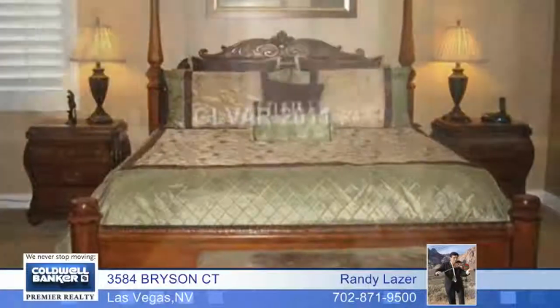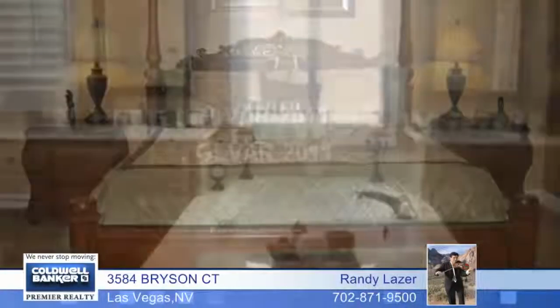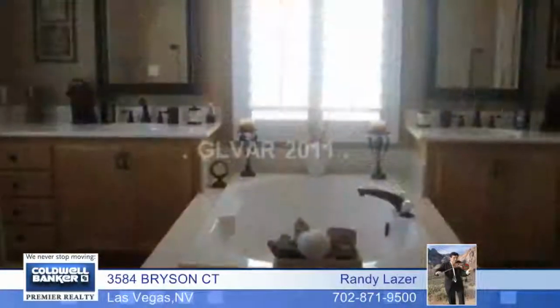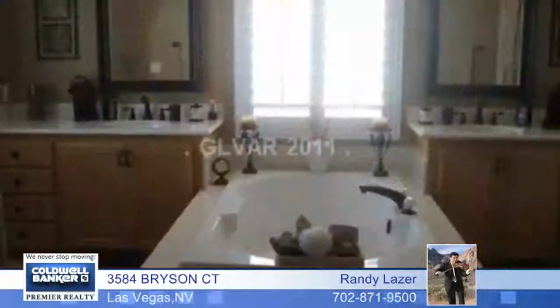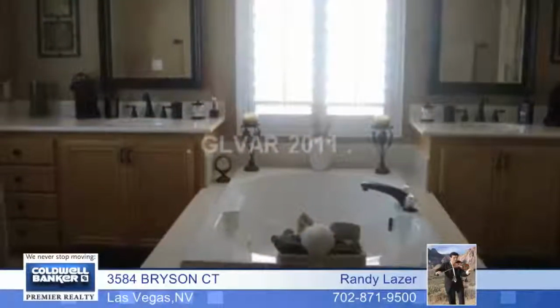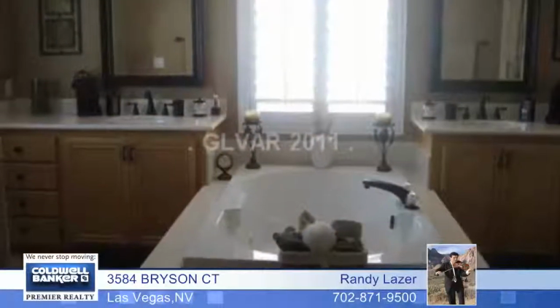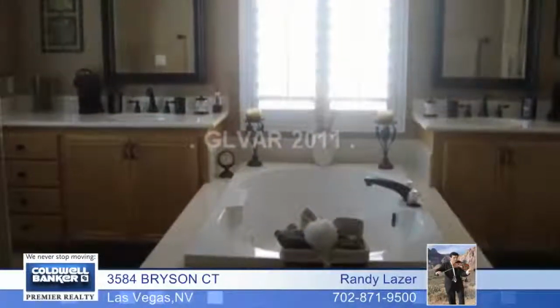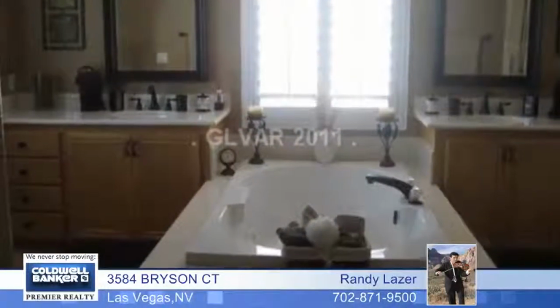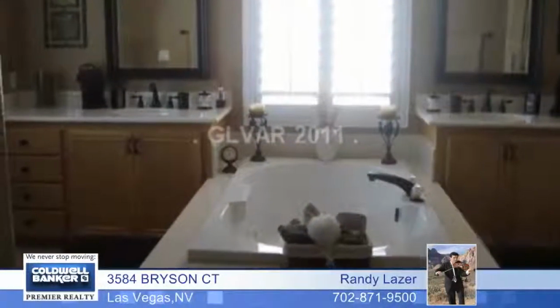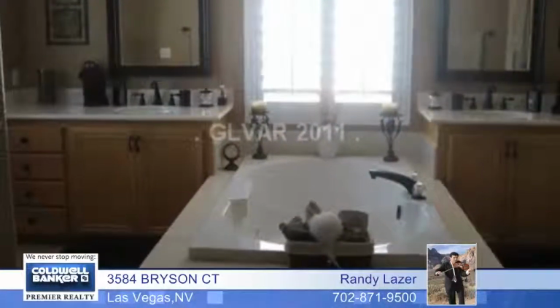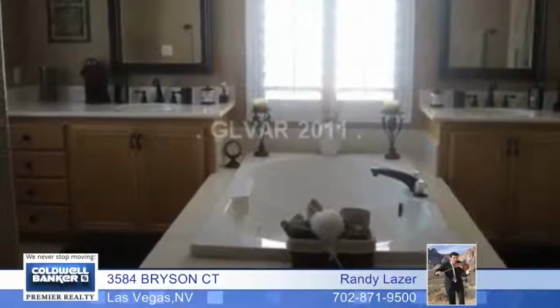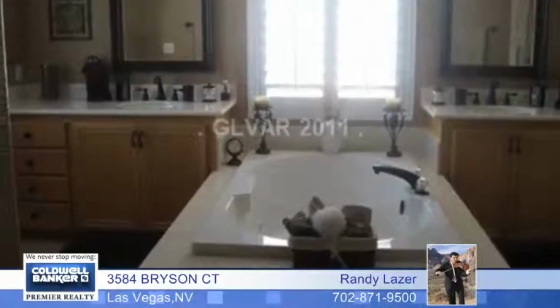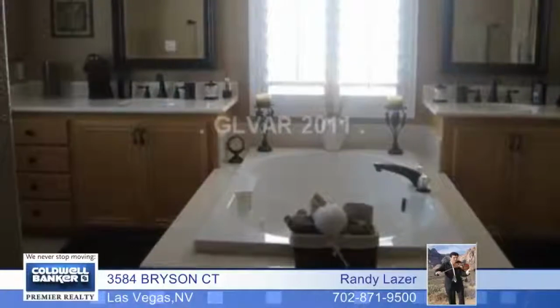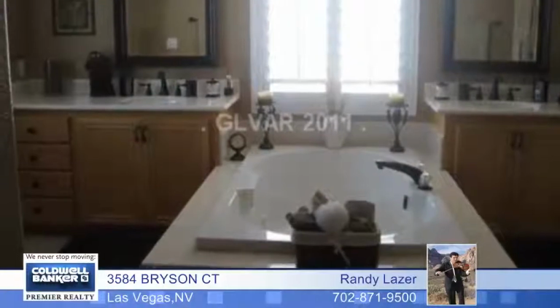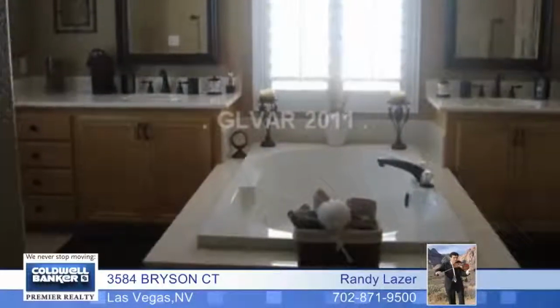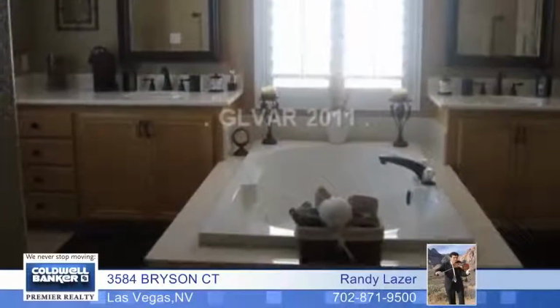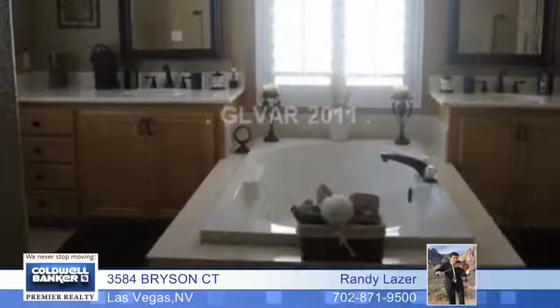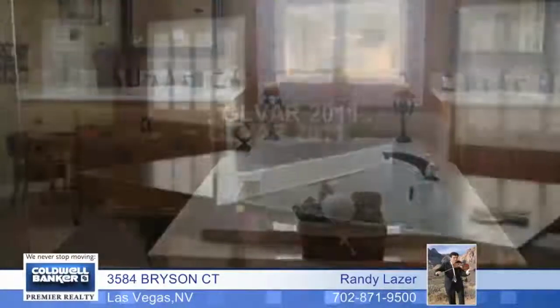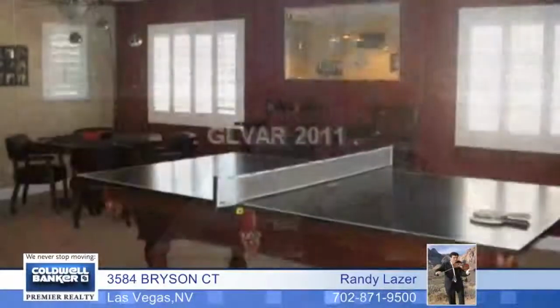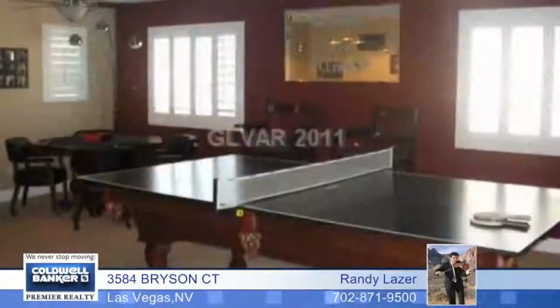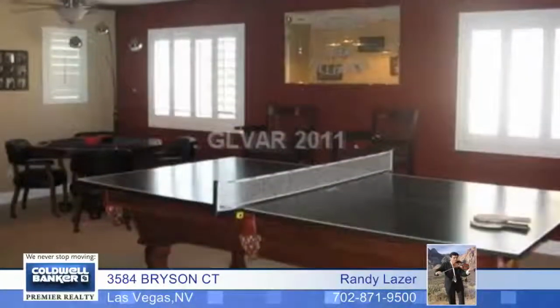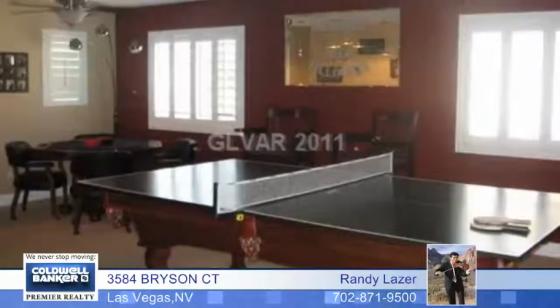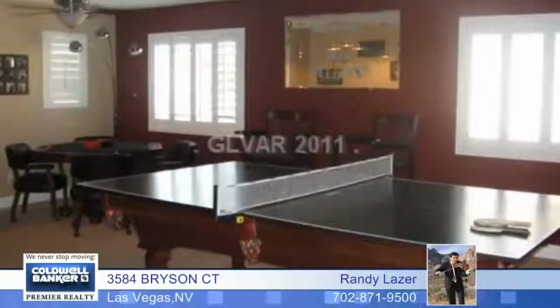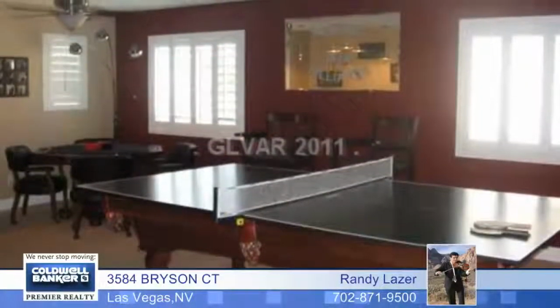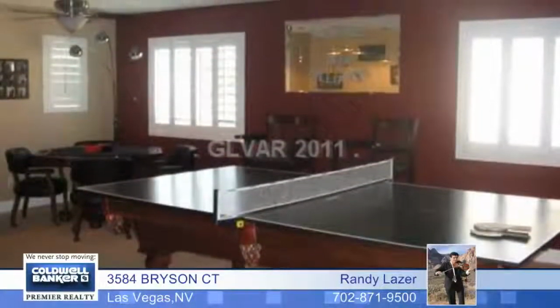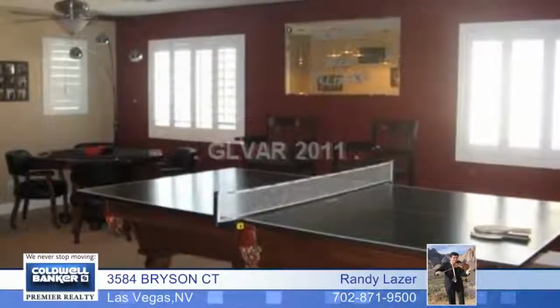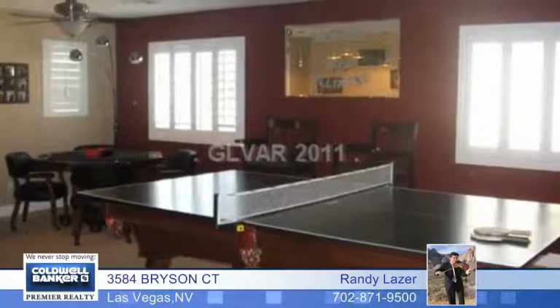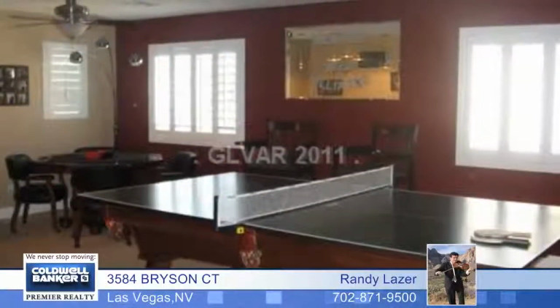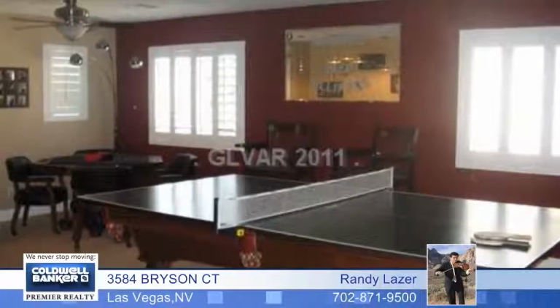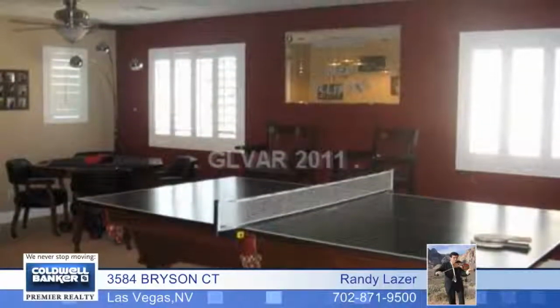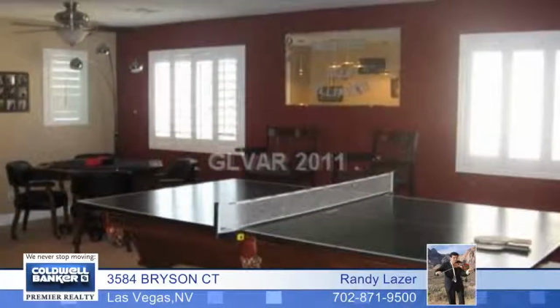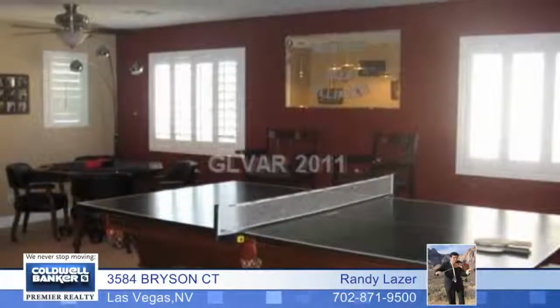This home also features a great loft and game room, a large master retreat, and over $100,000 in upgrades.